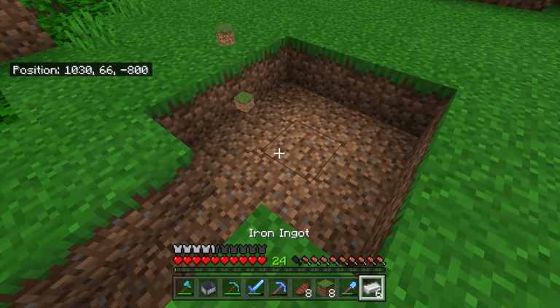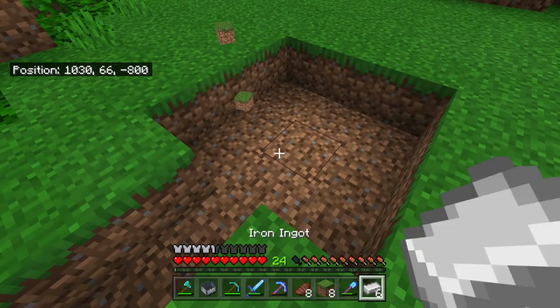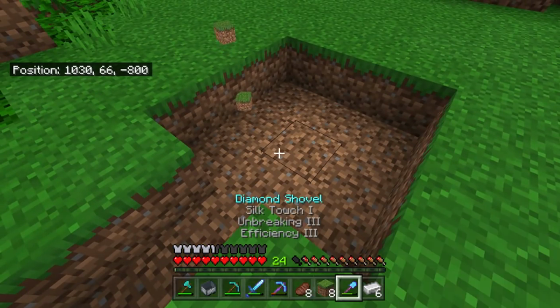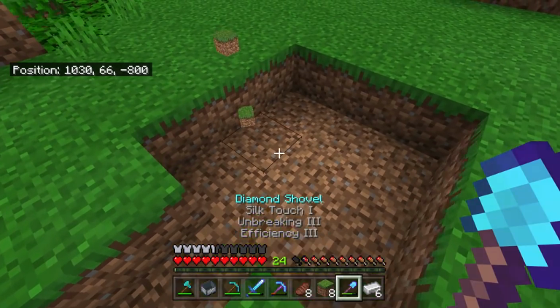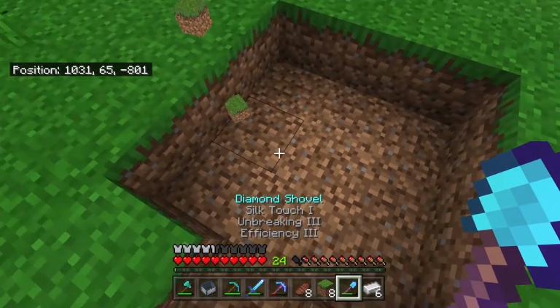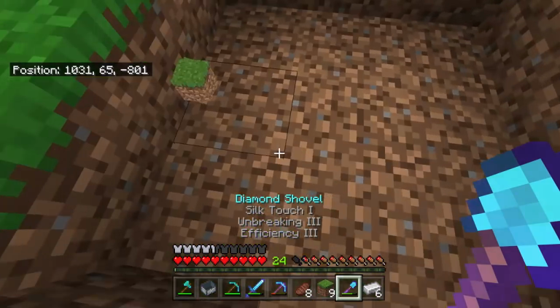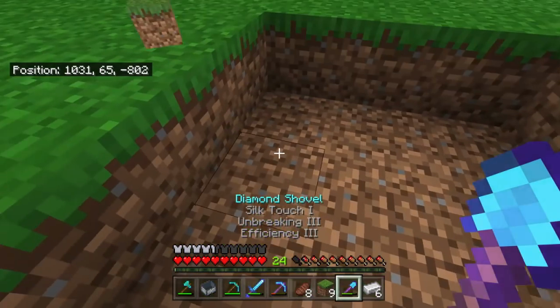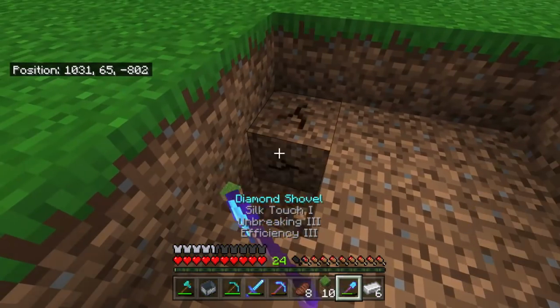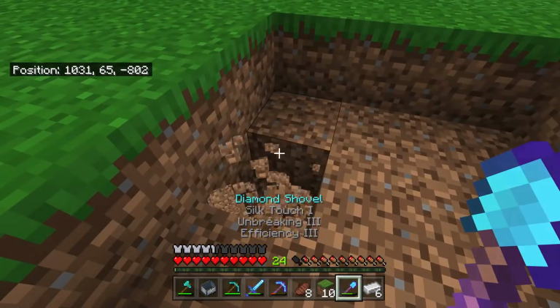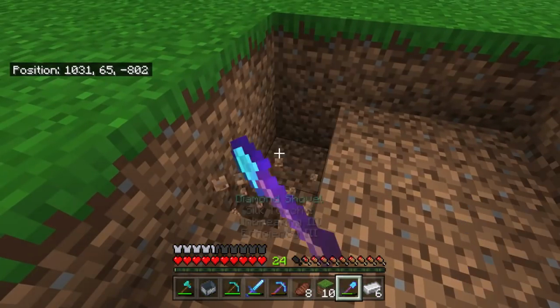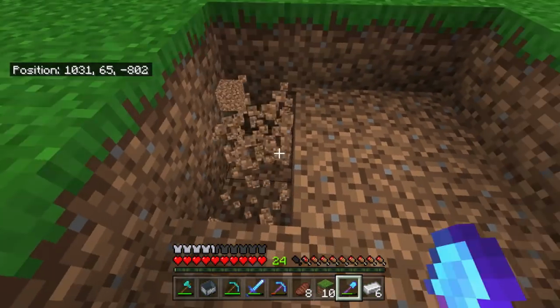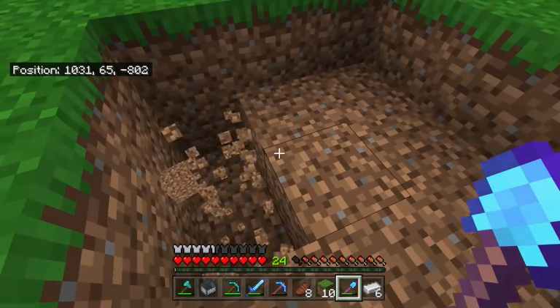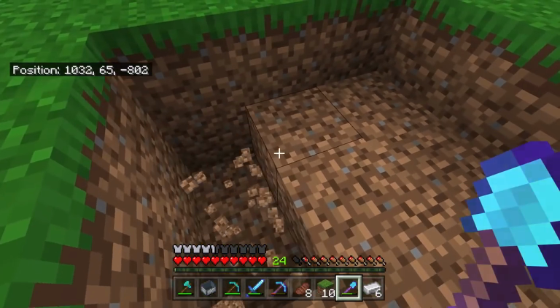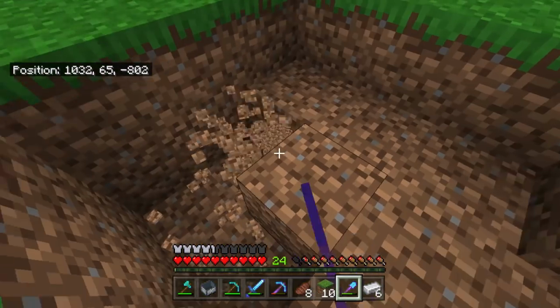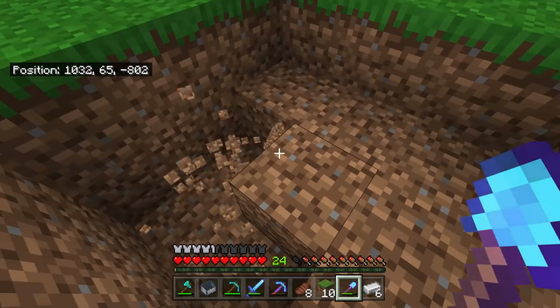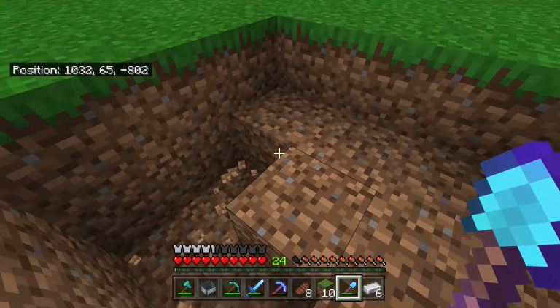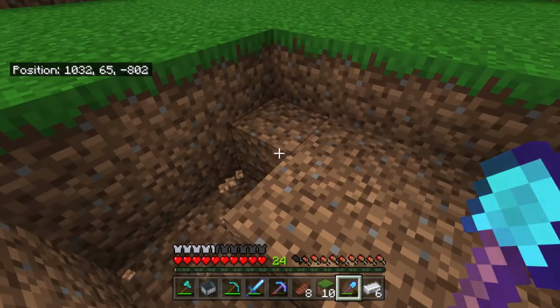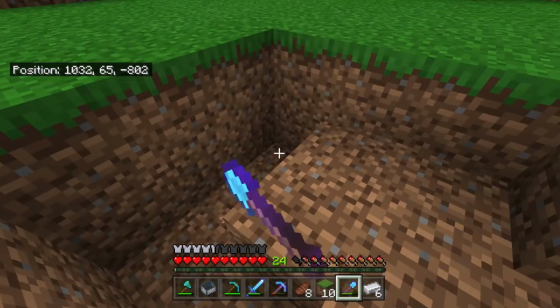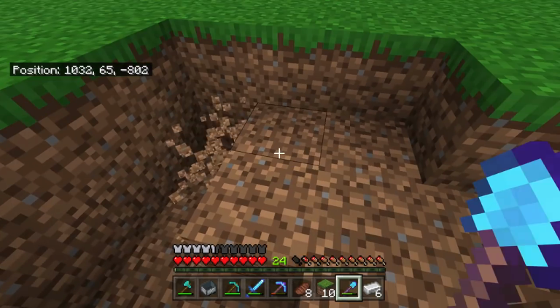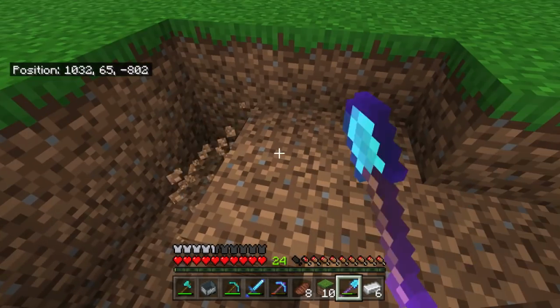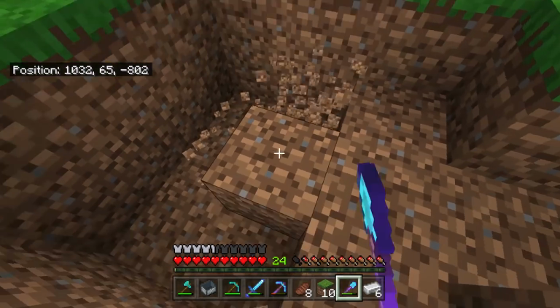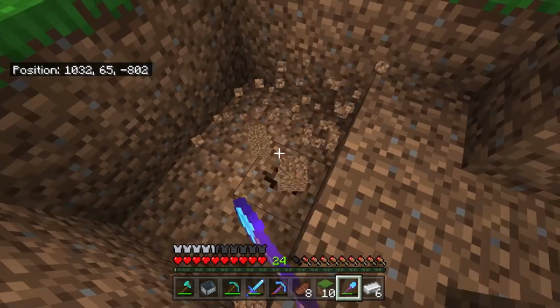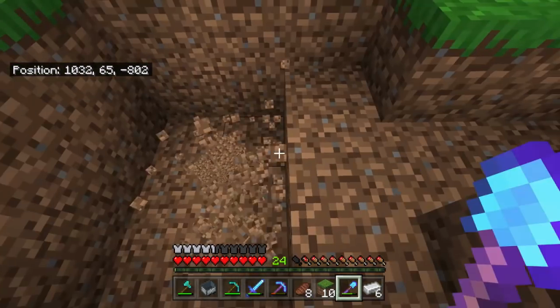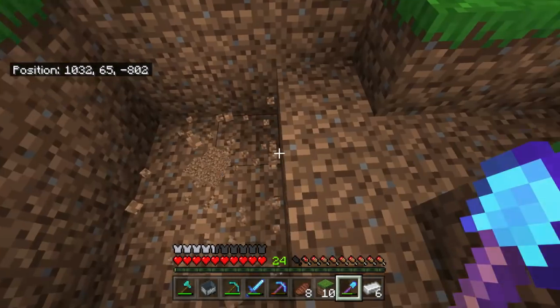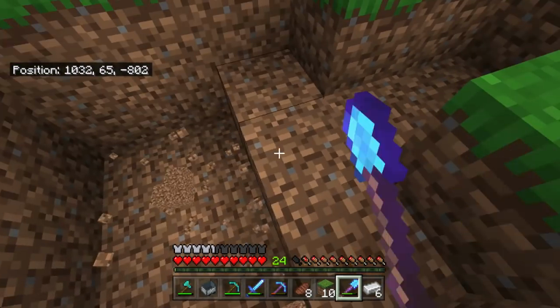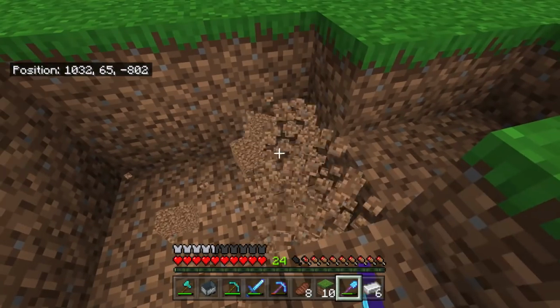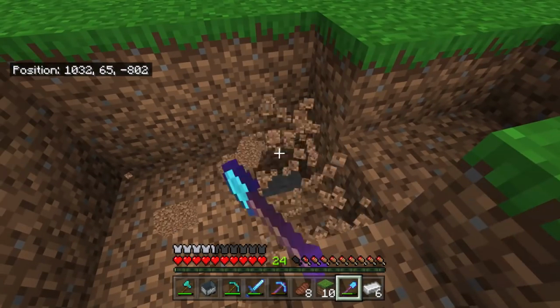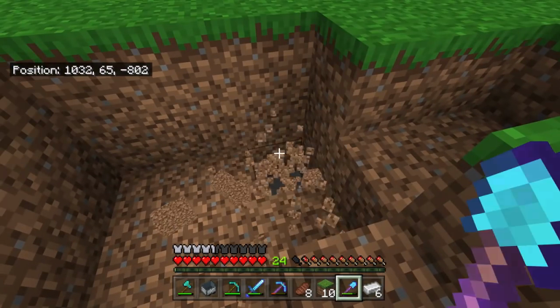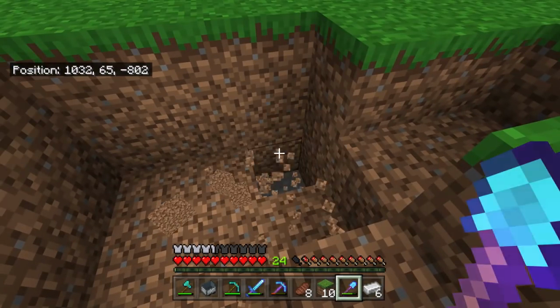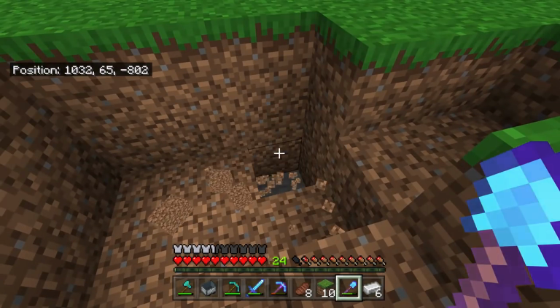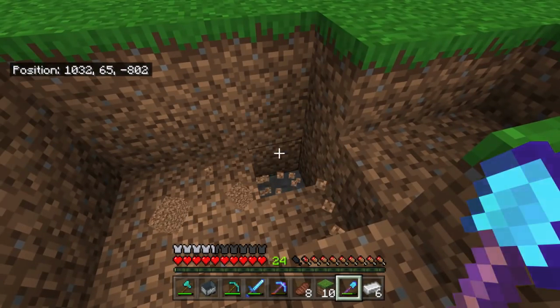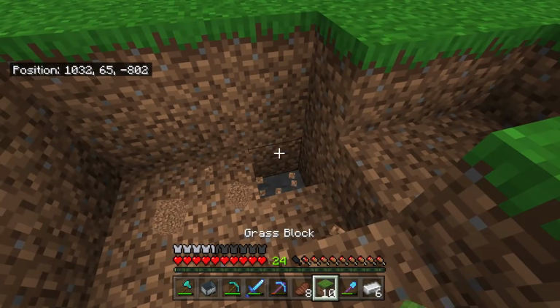First step: you're going to want to dig this kind of shape out two deep, exactly like I'm doing. So there's the first layer. All it is is a three by three square, and then it's got a little chute where the baby villagers will go down.